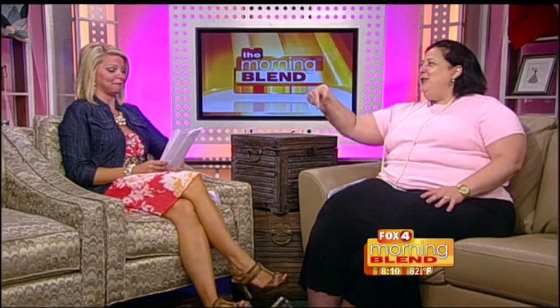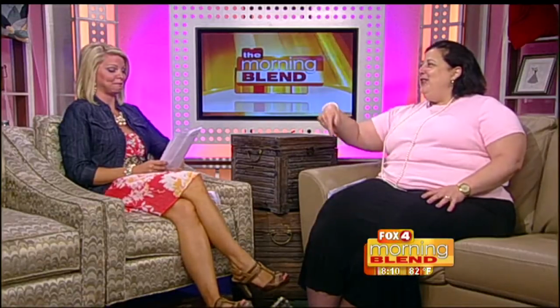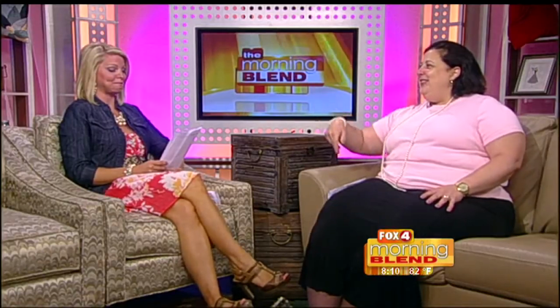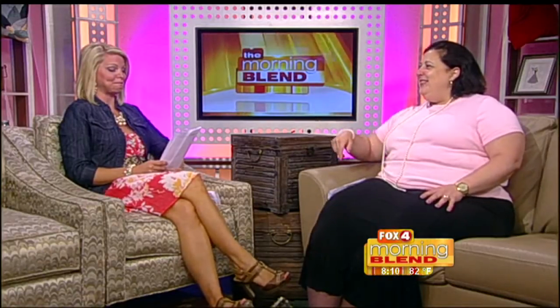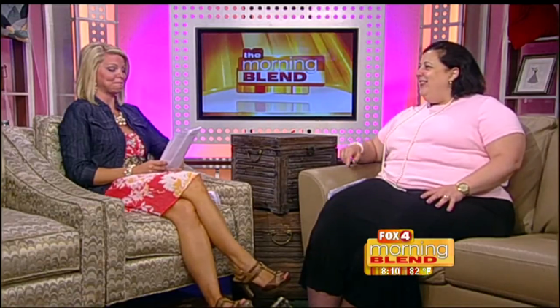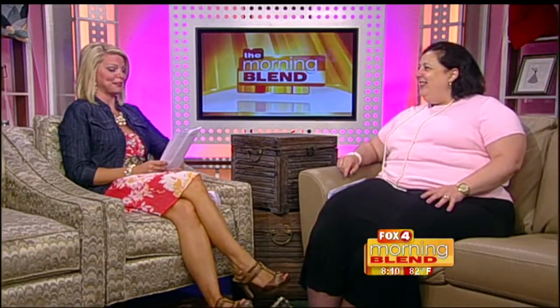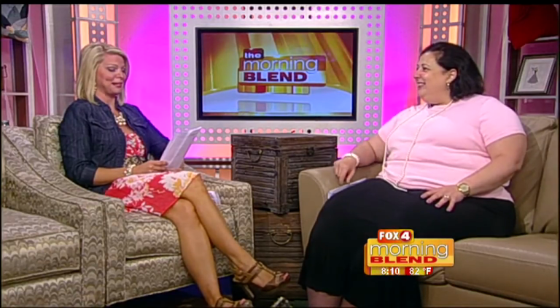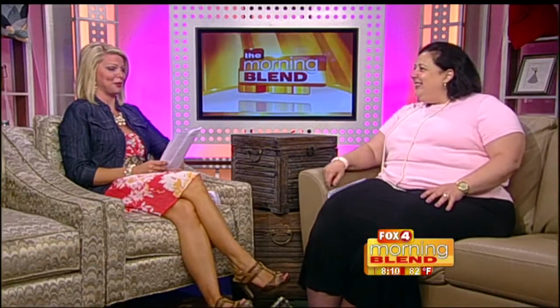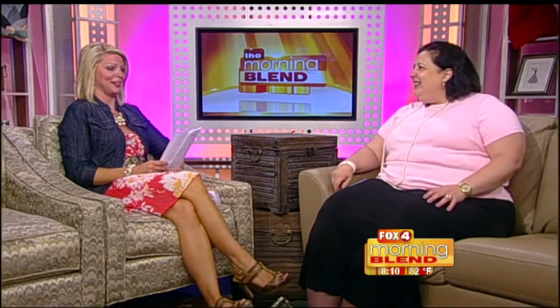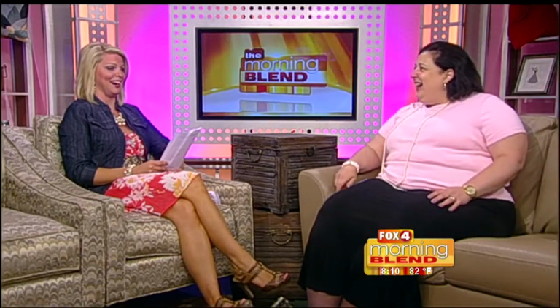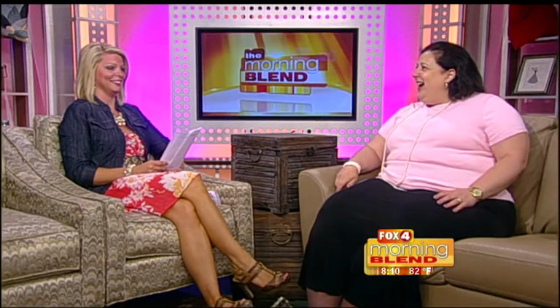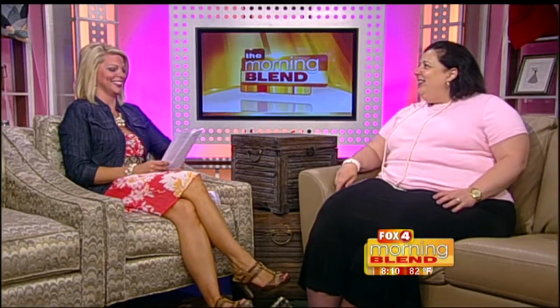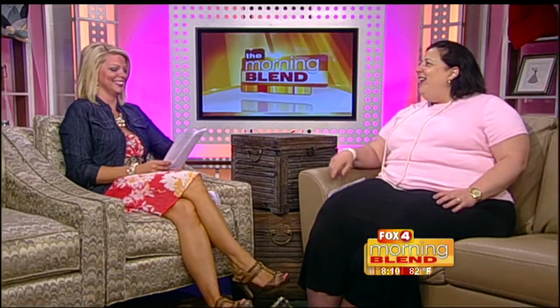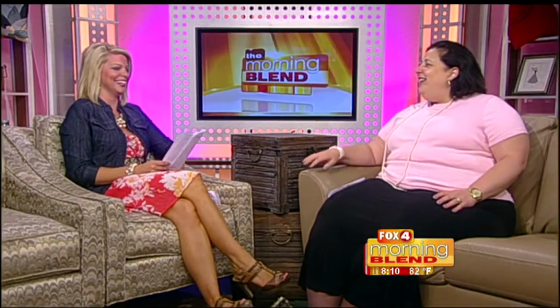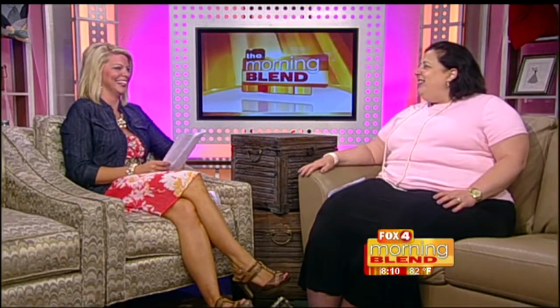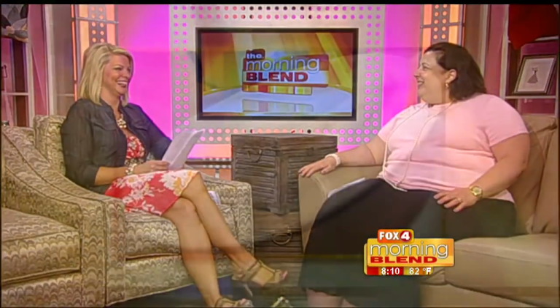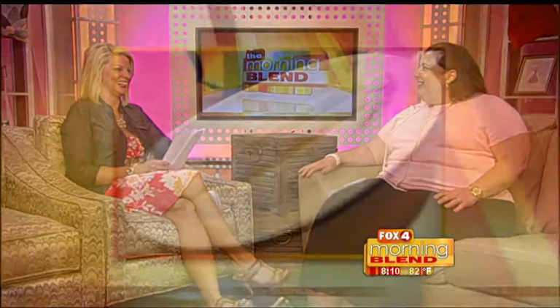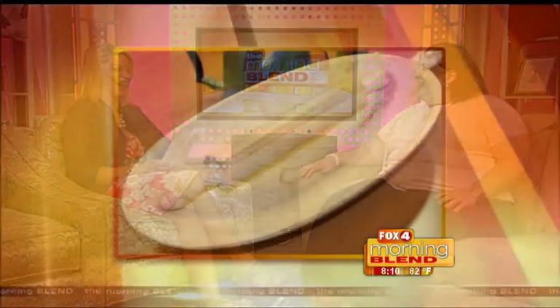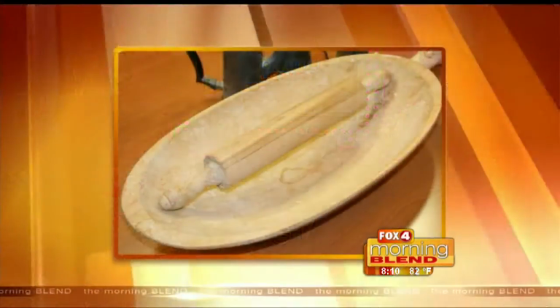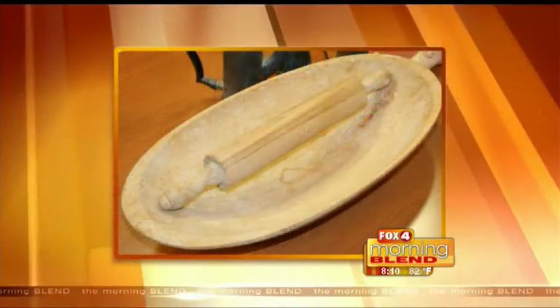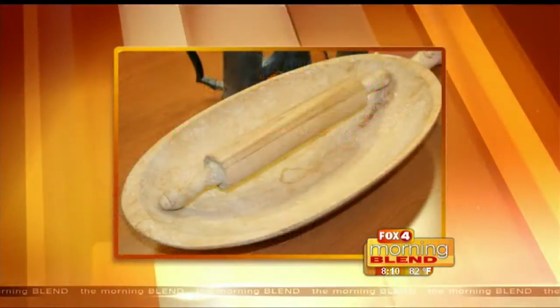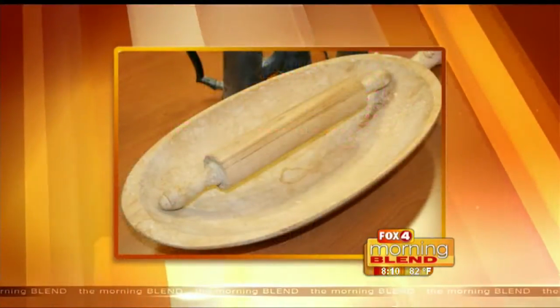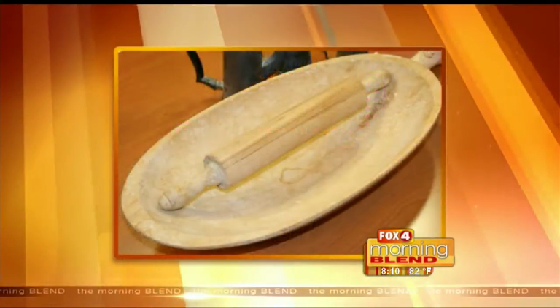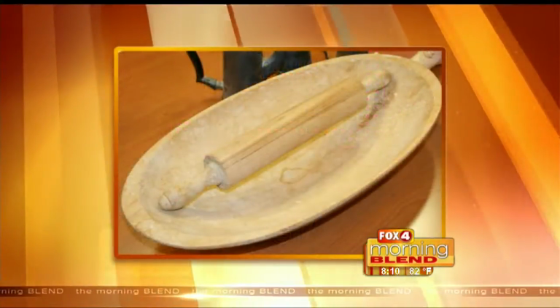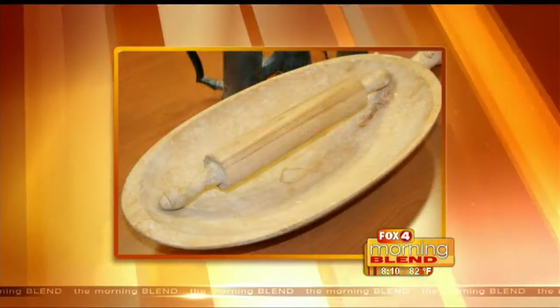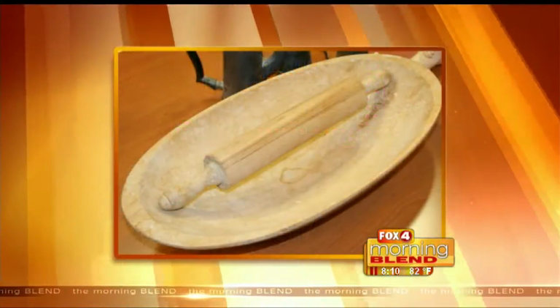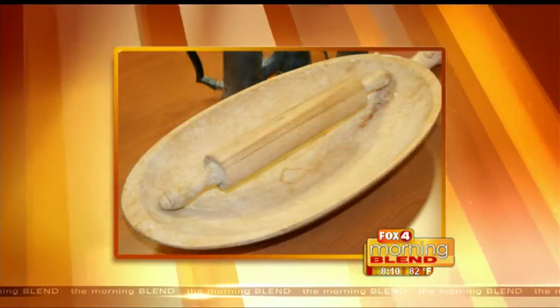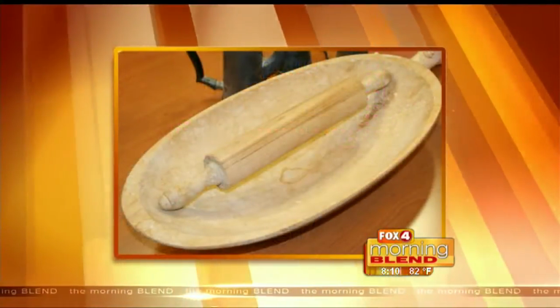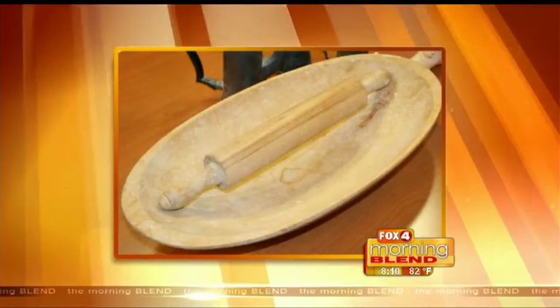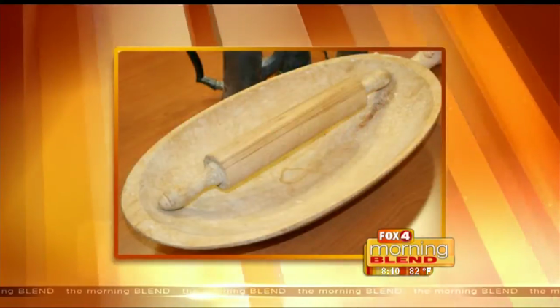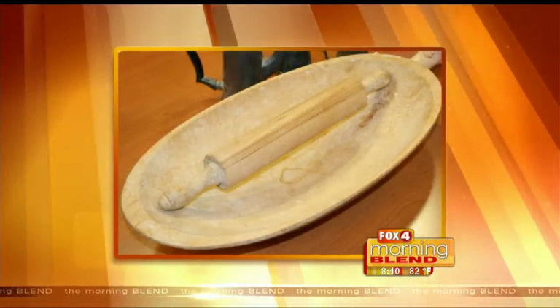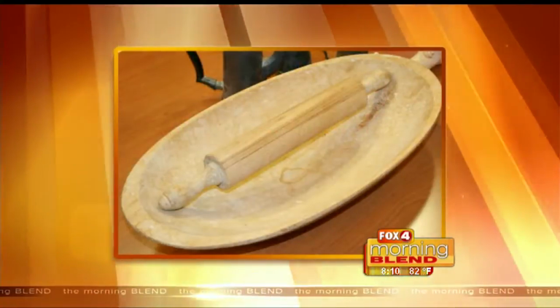I know you're so good at this, Carly. I'm really not. You are. All right, so number one: a rolling pin.